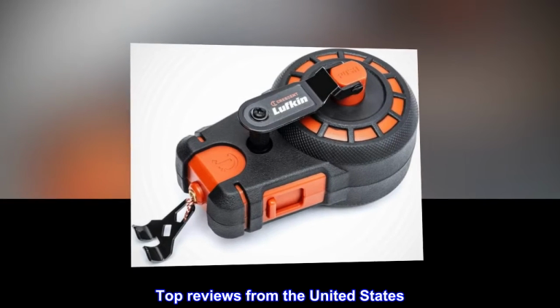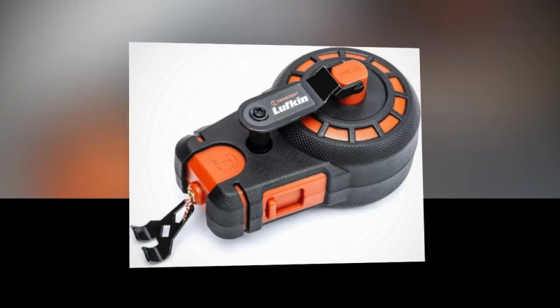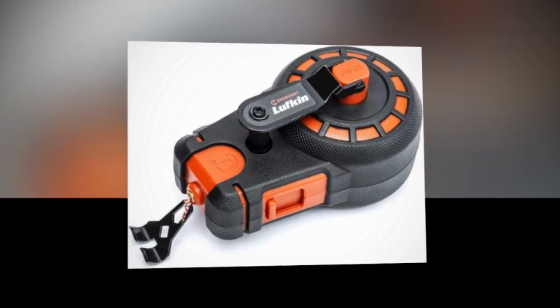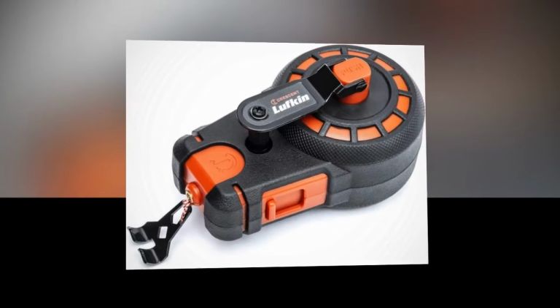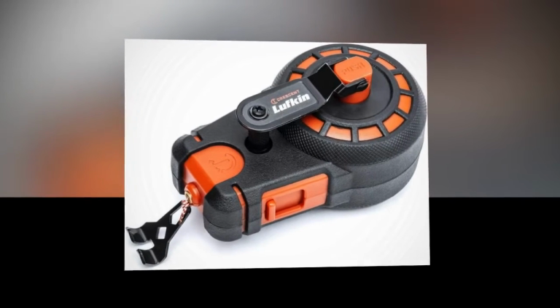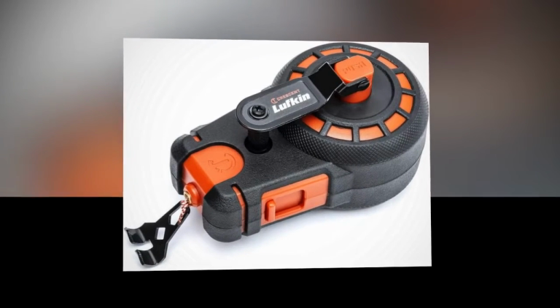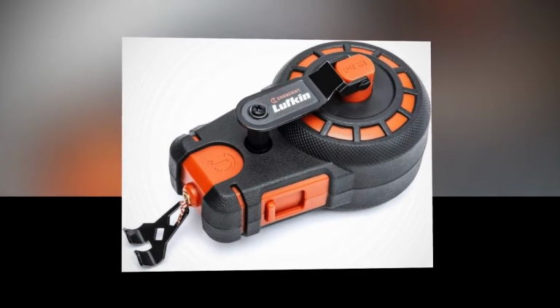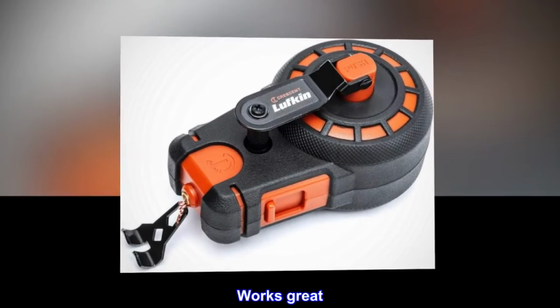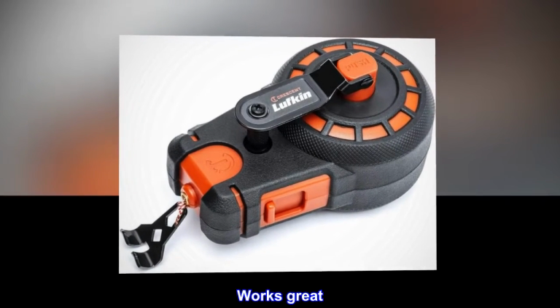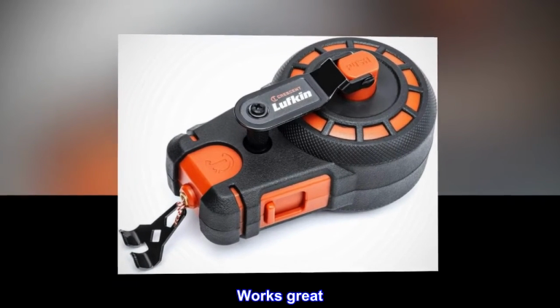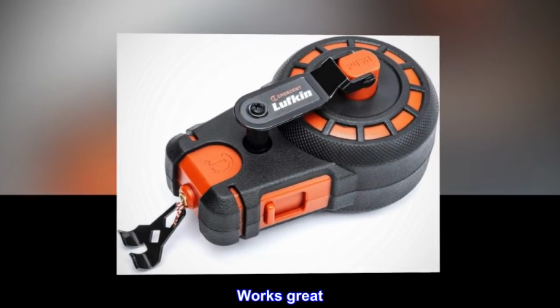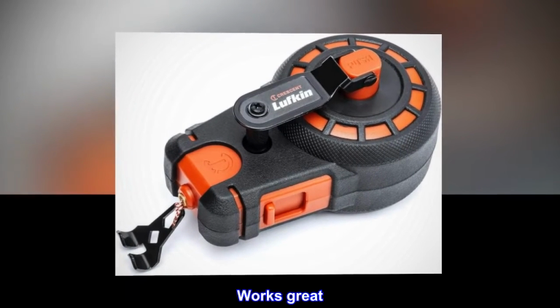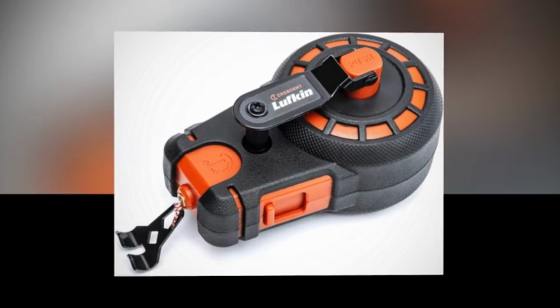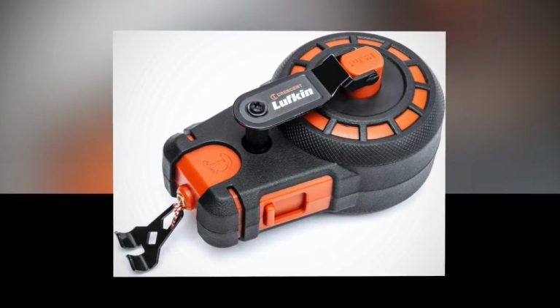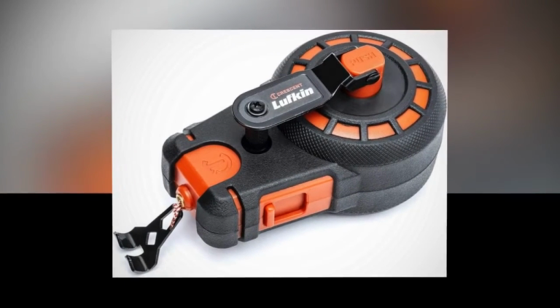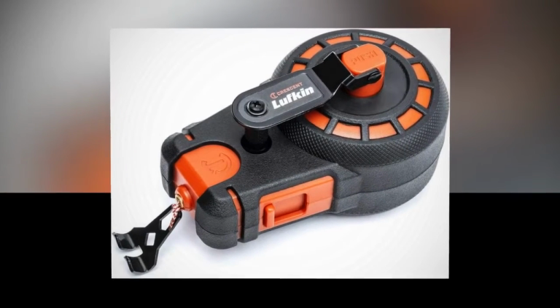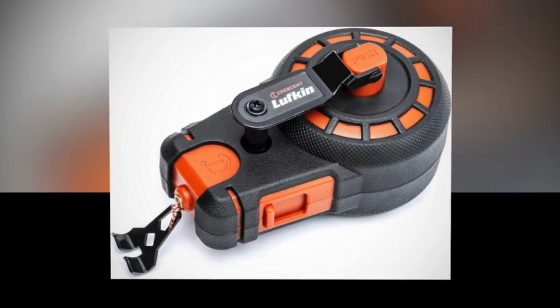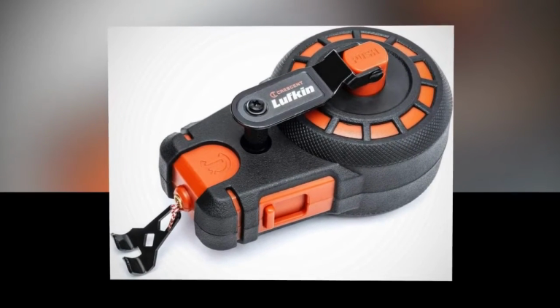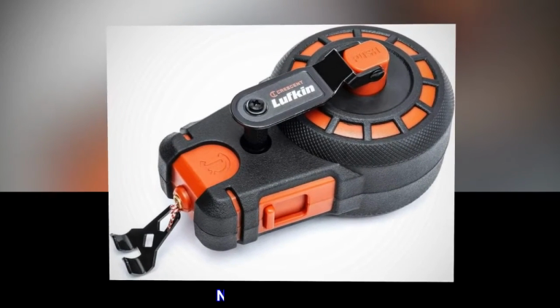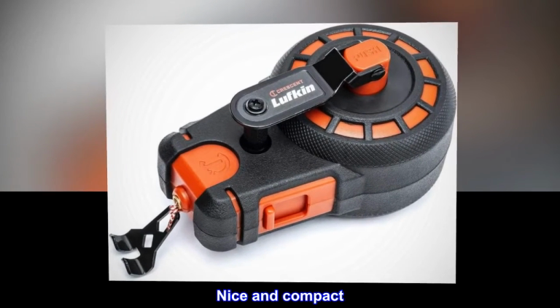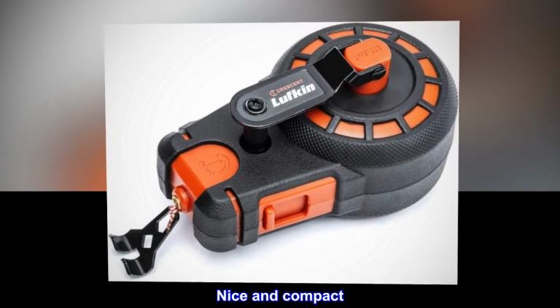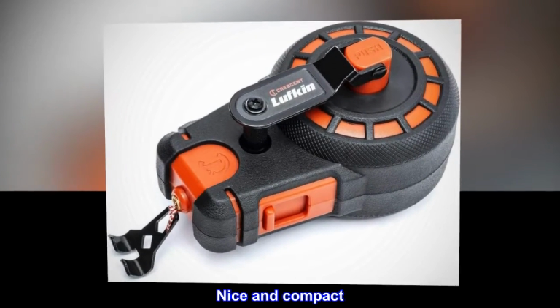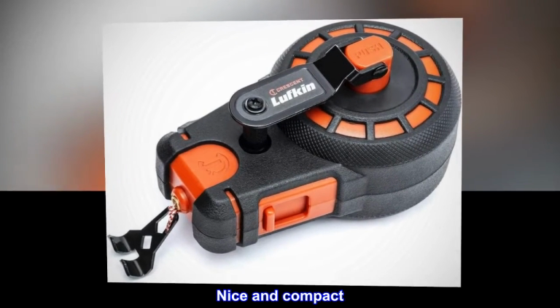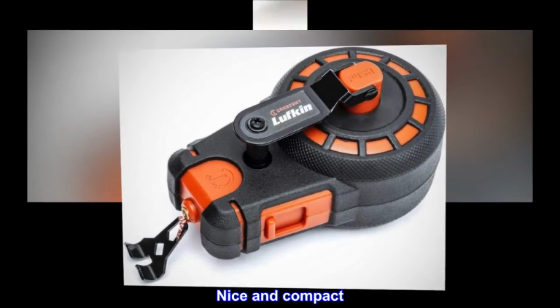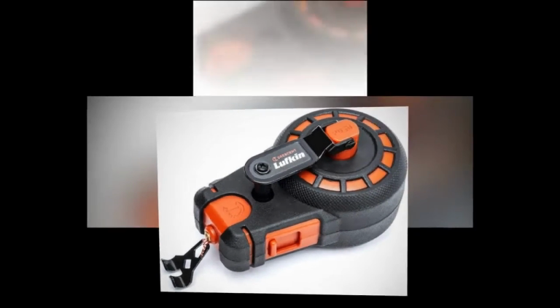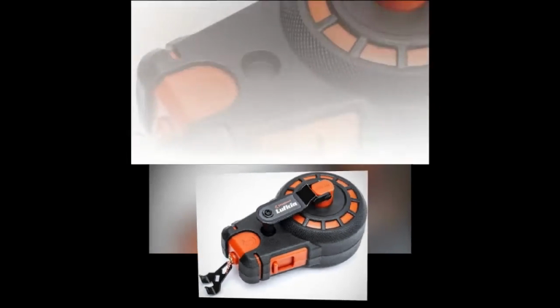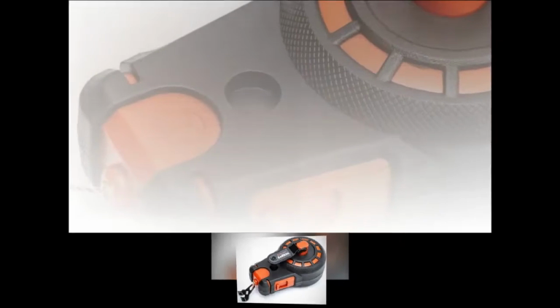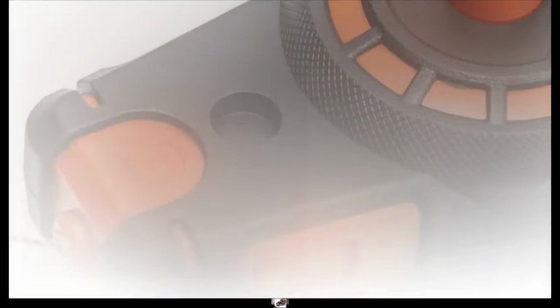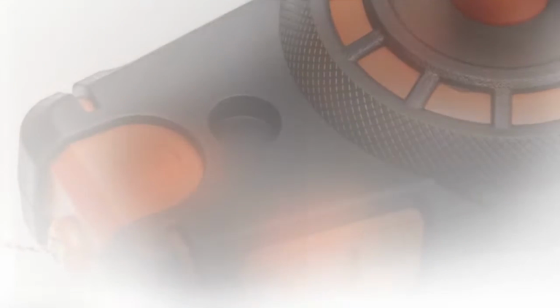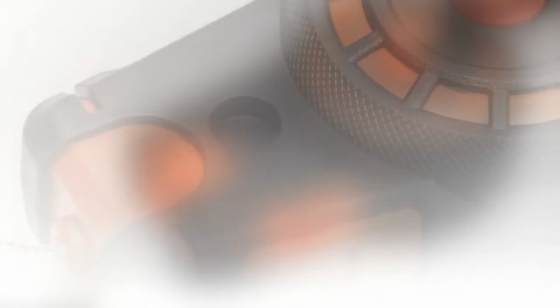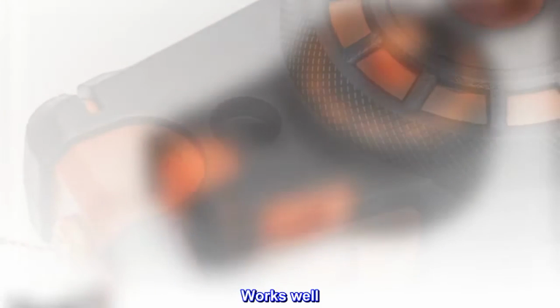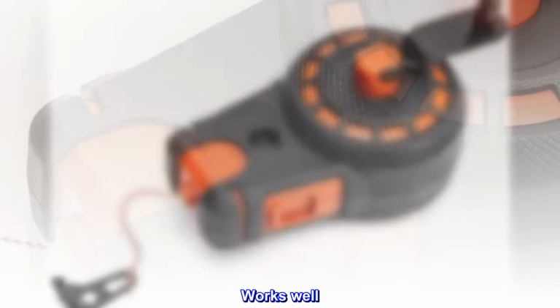Works great. Nice and compact. Works well.